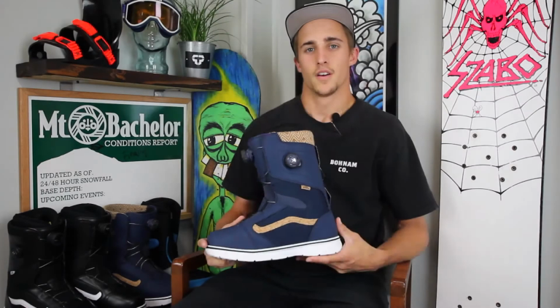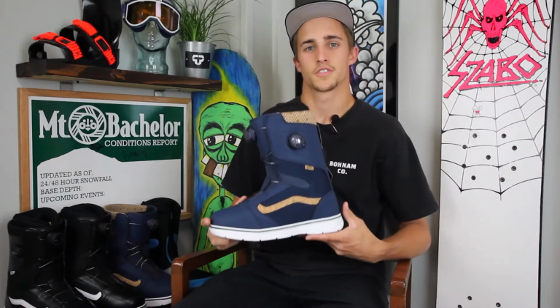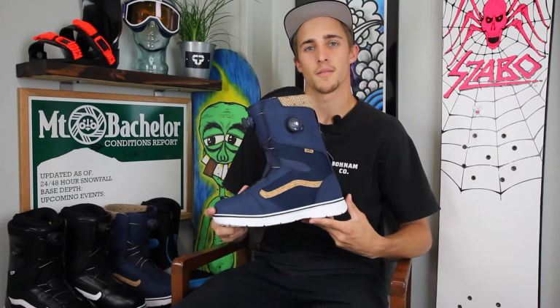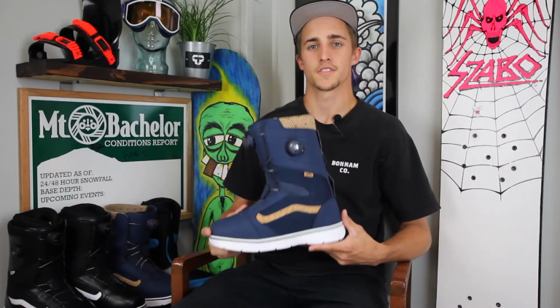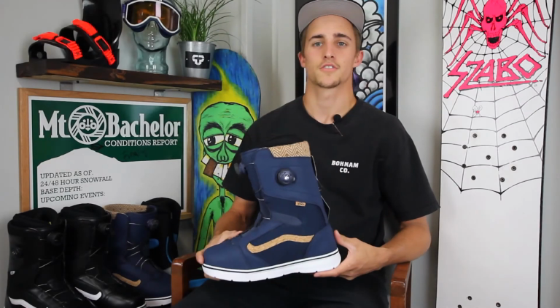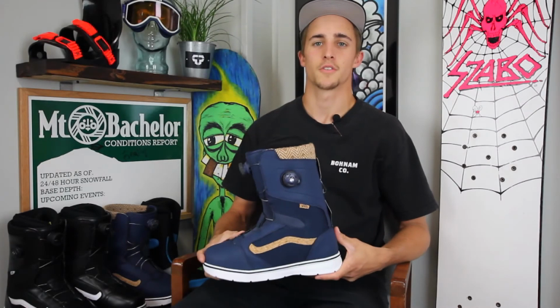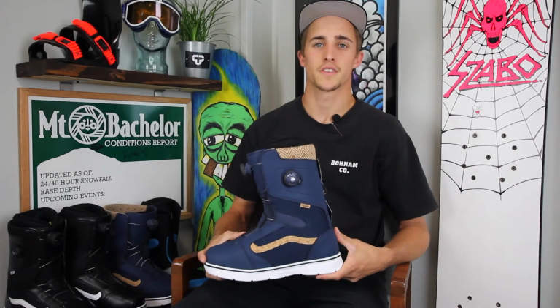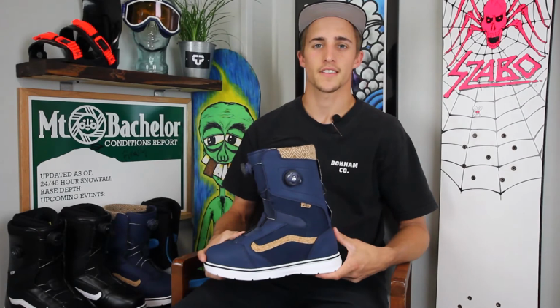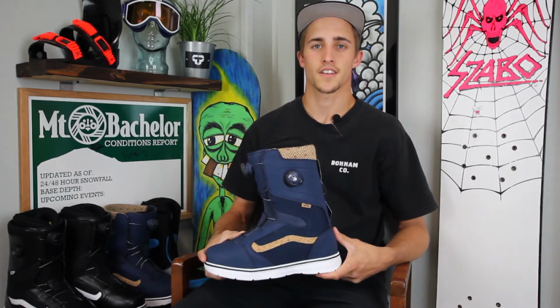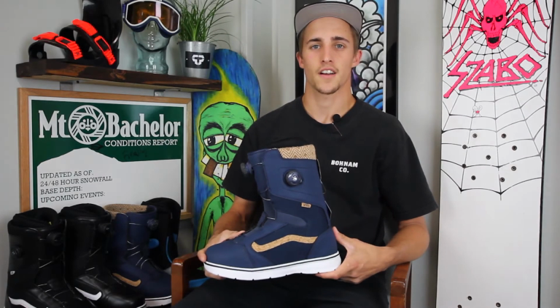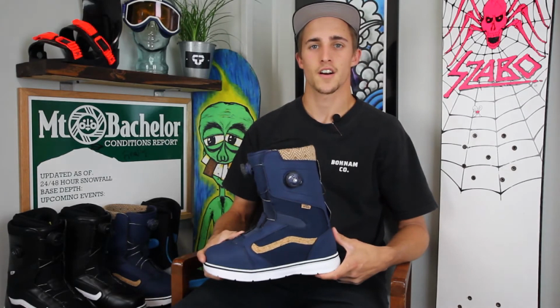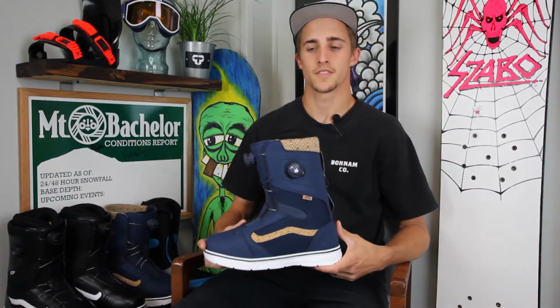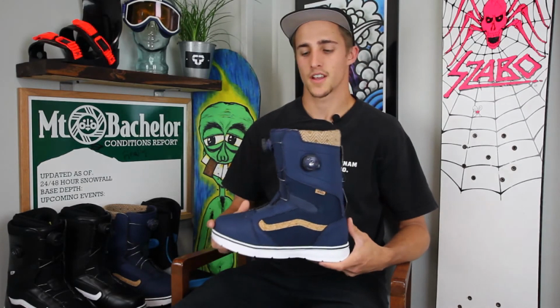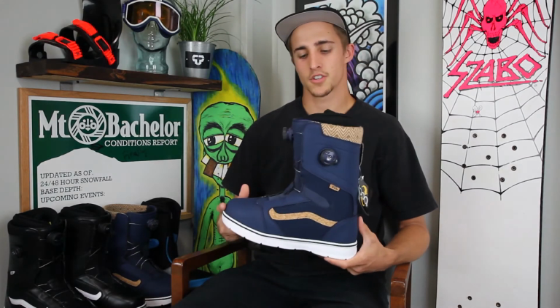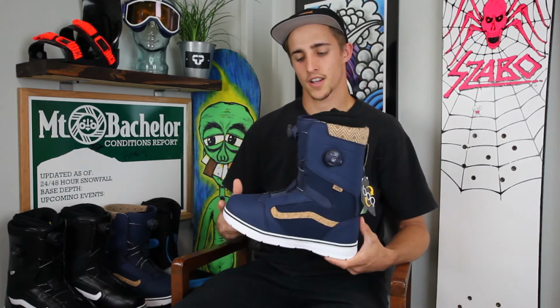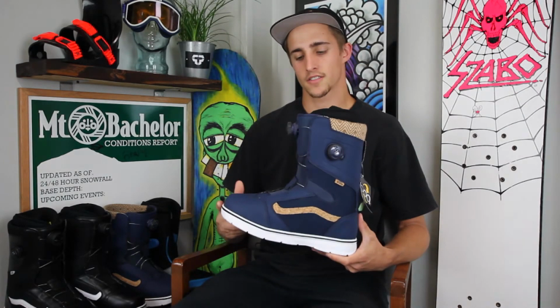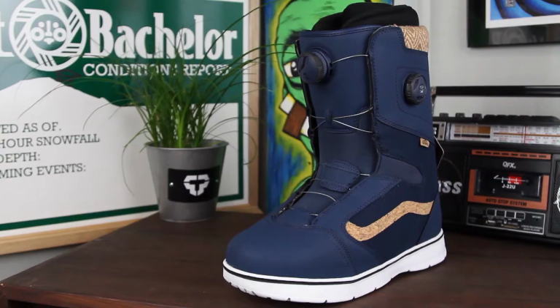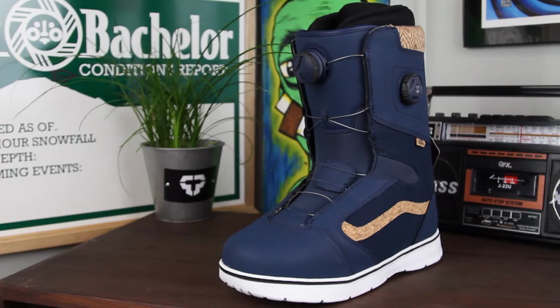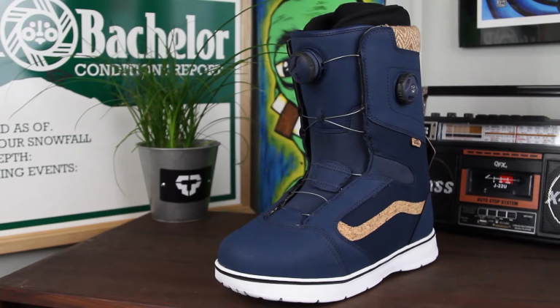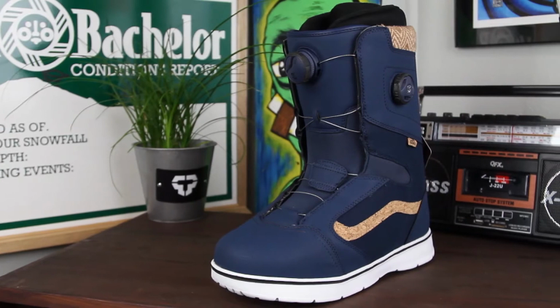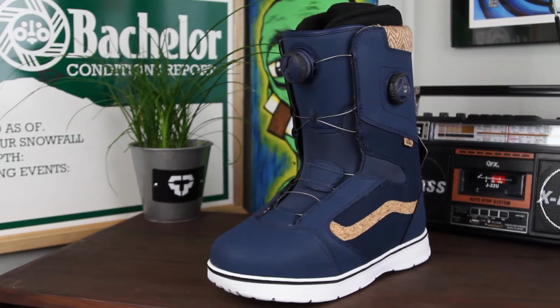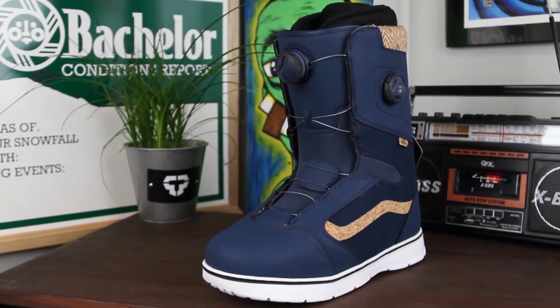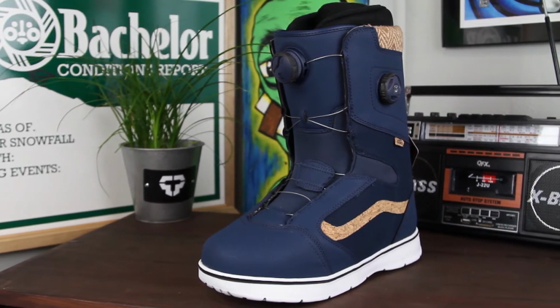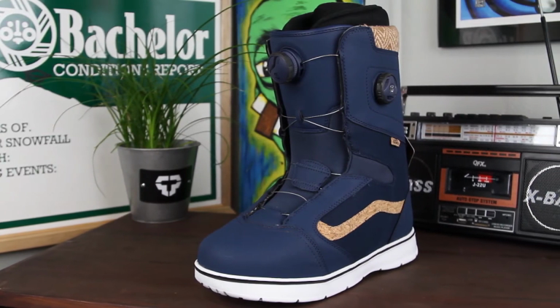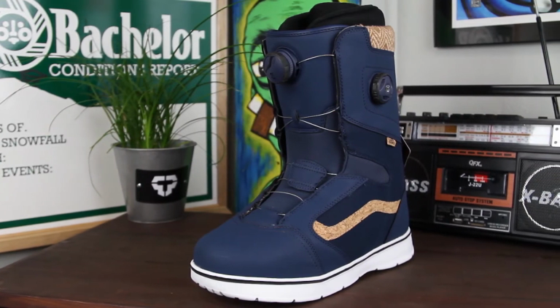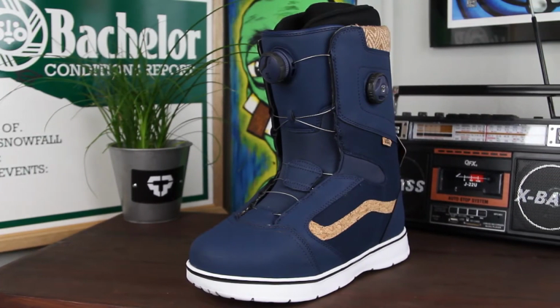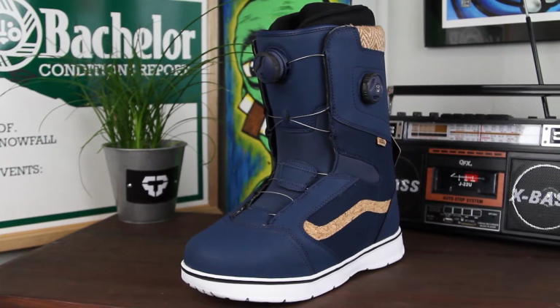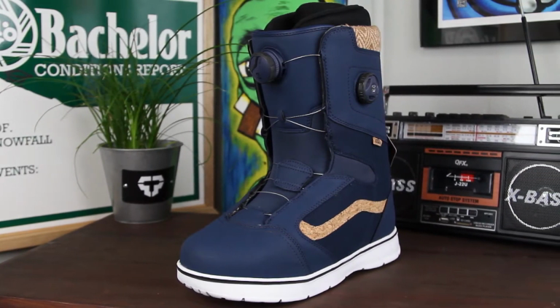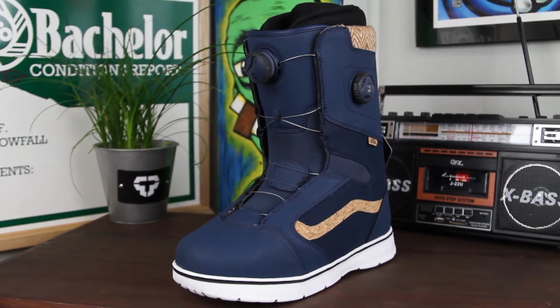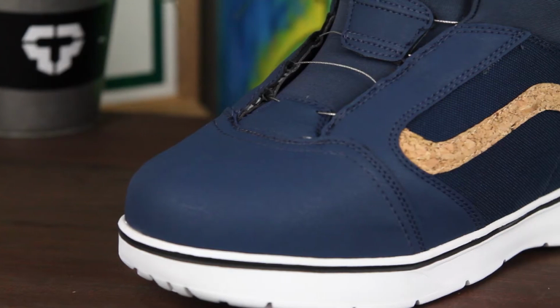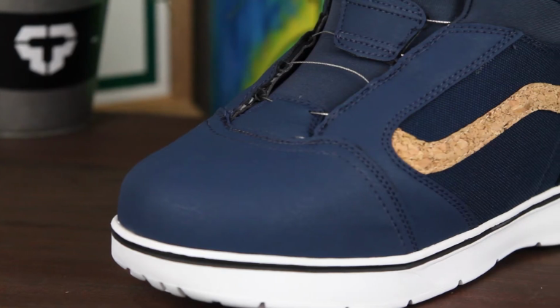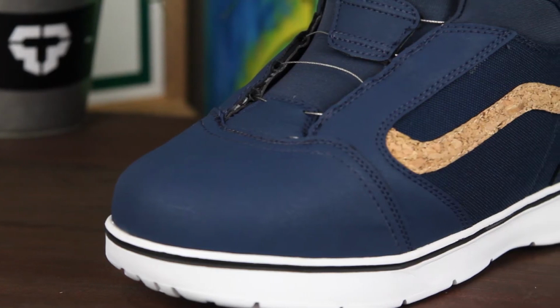What's up? This is Jordan with Tactics.com and today we're checking out the 2016 Vans Aura Snowboard Boot.